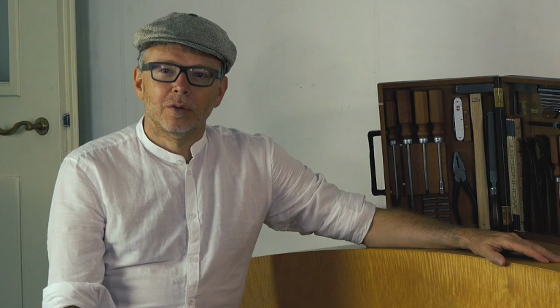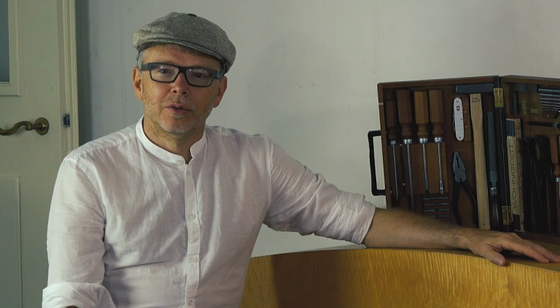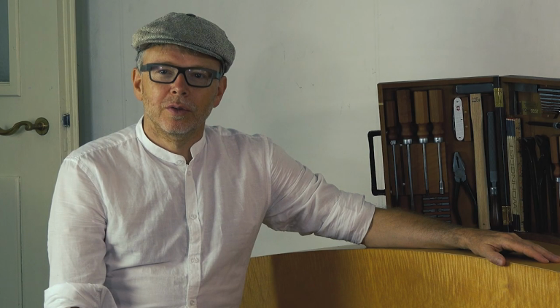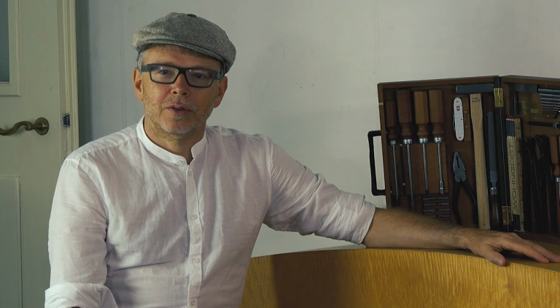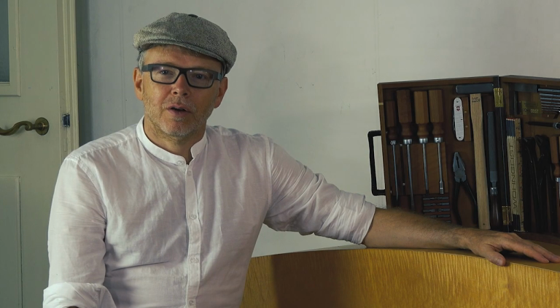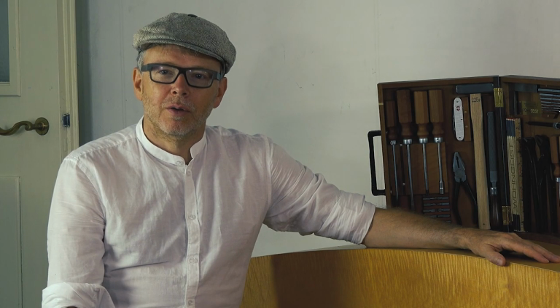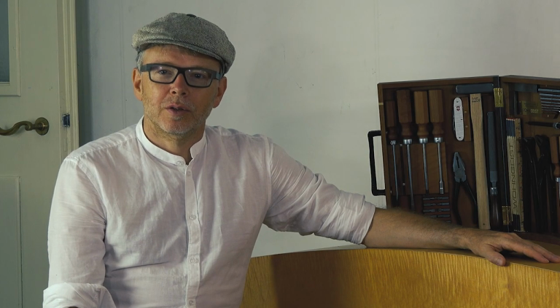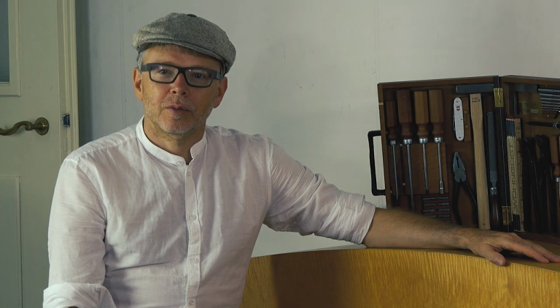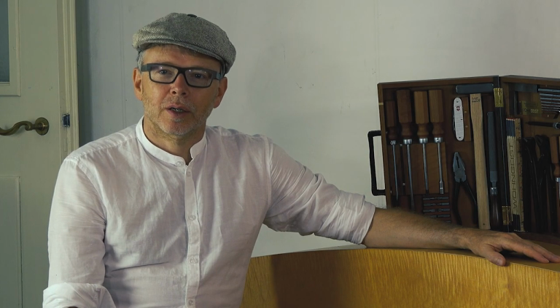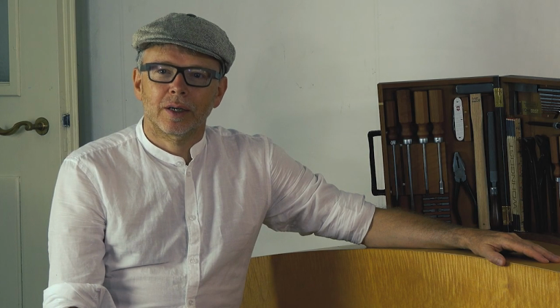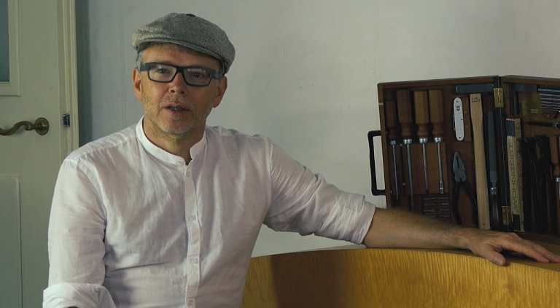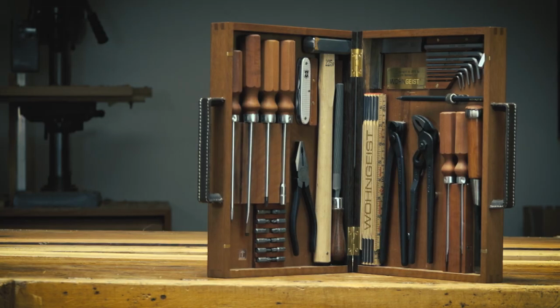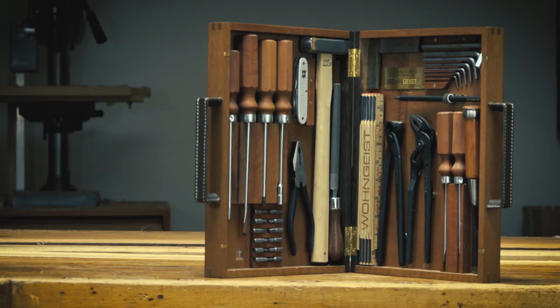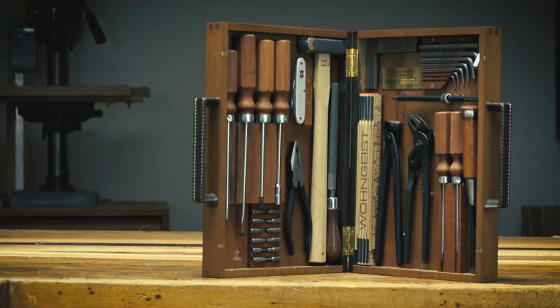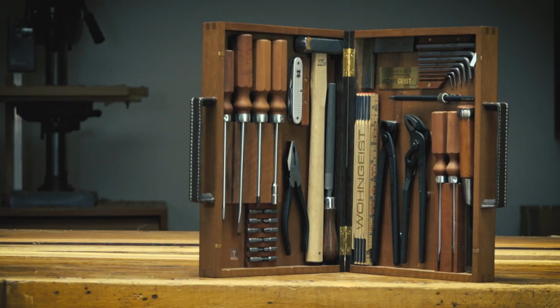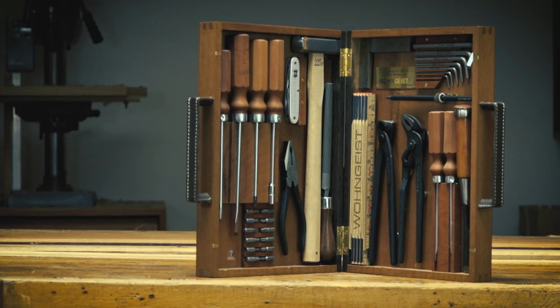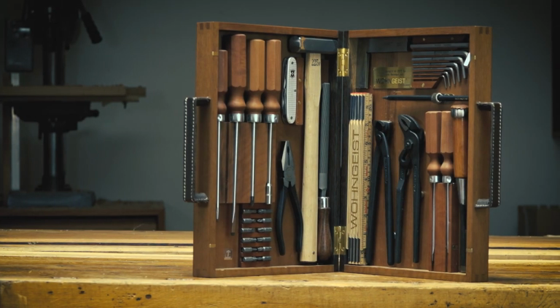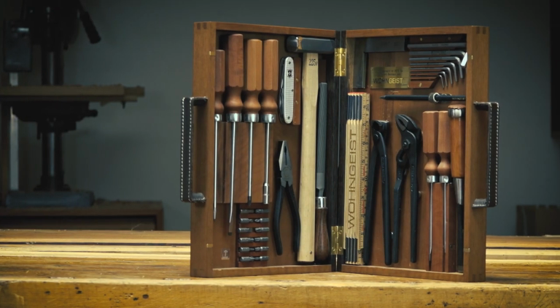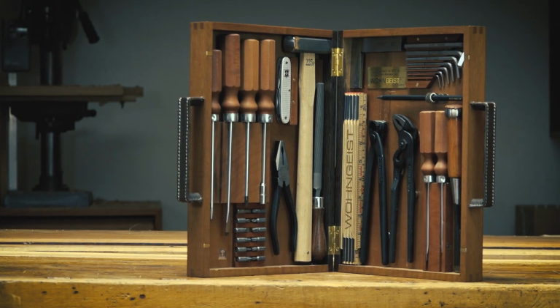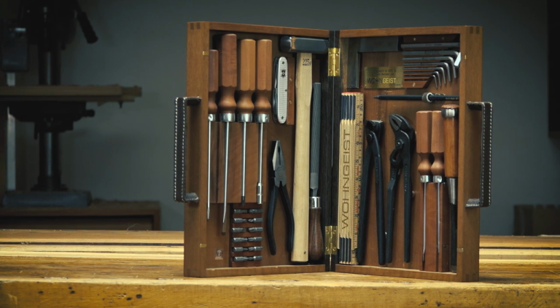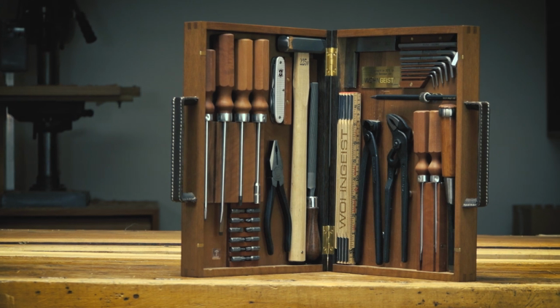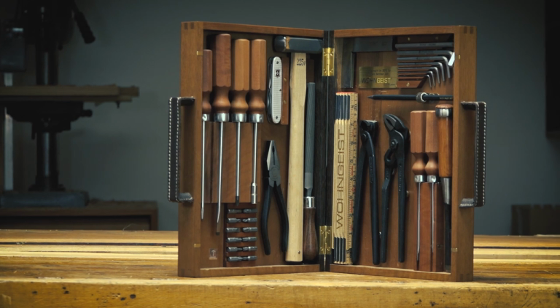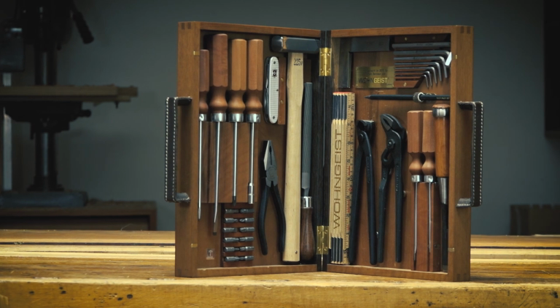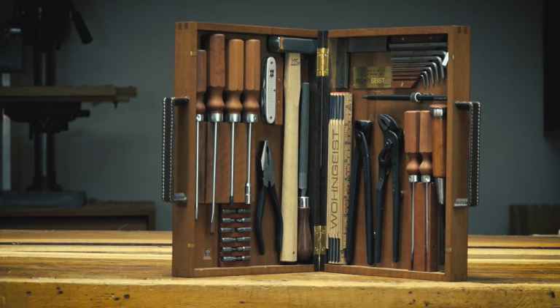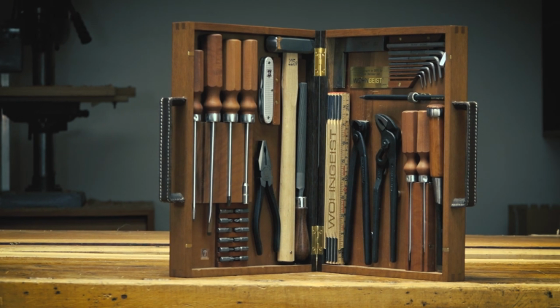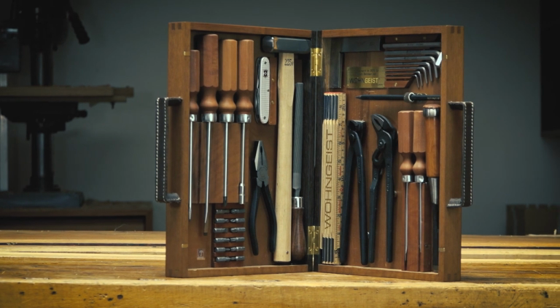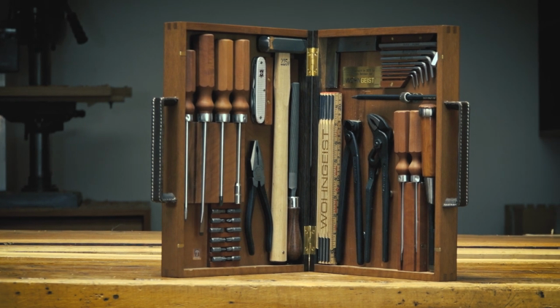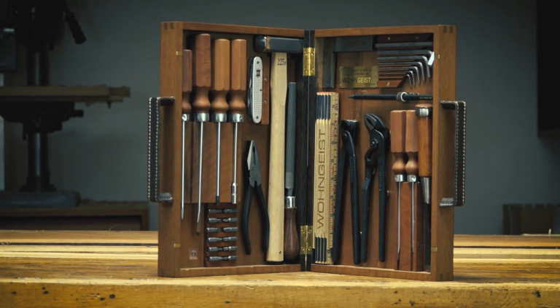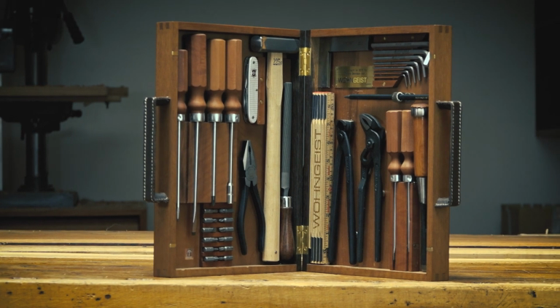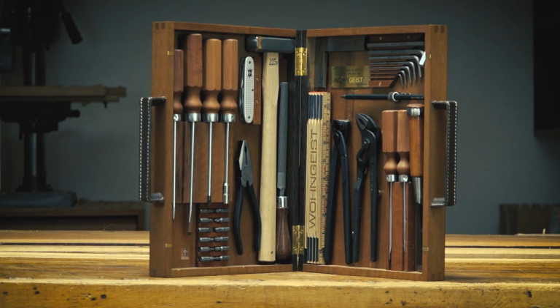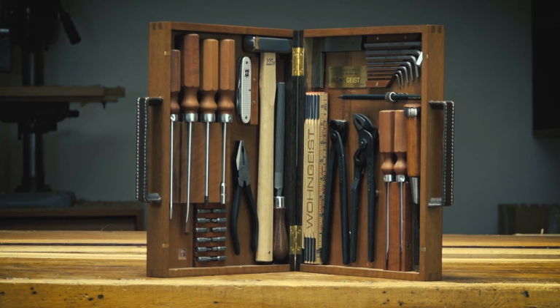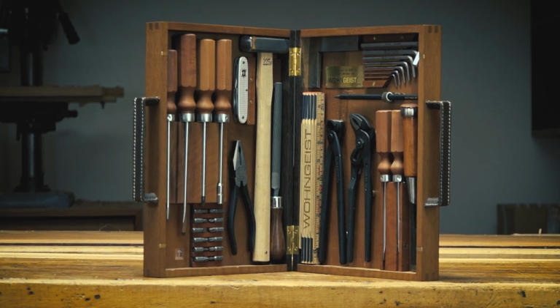All tools are held magnetically, so you can pick them up very fast and put them back.